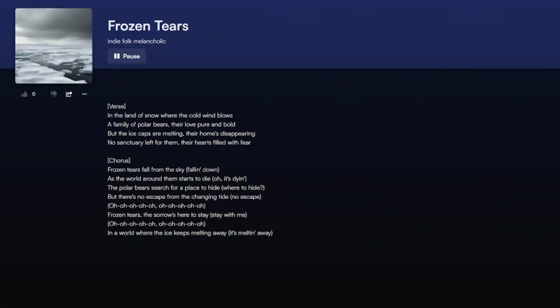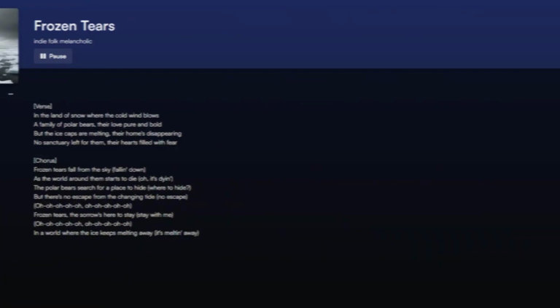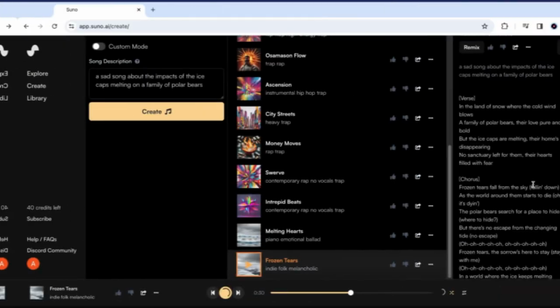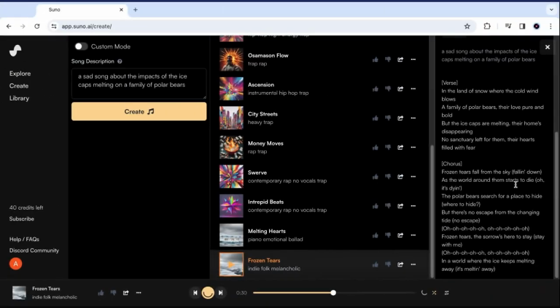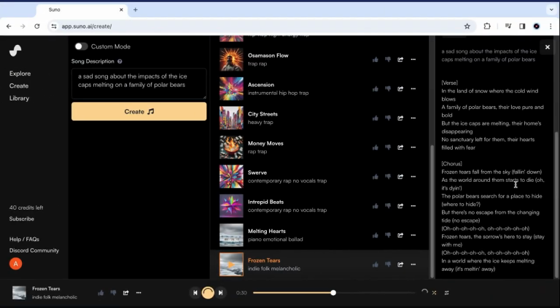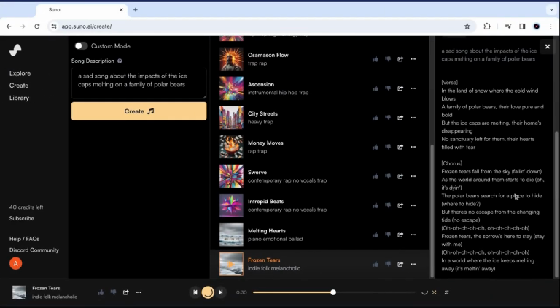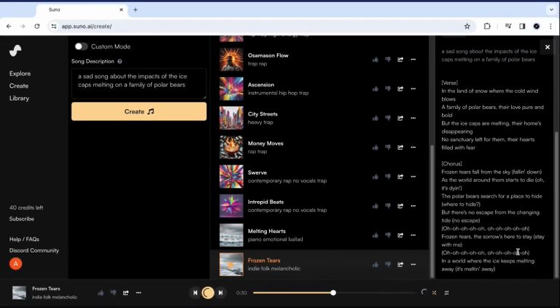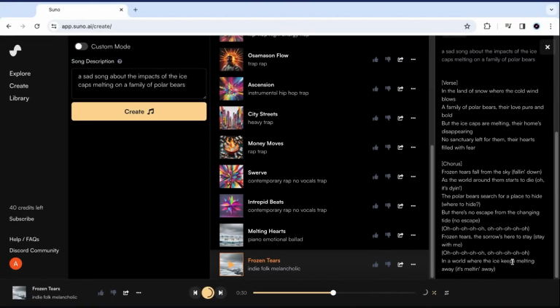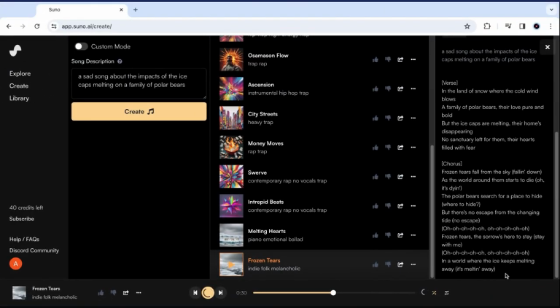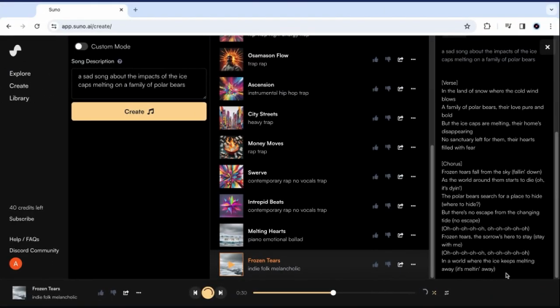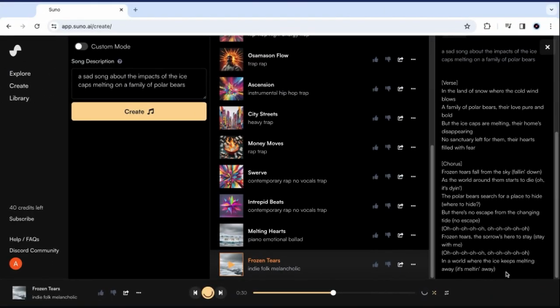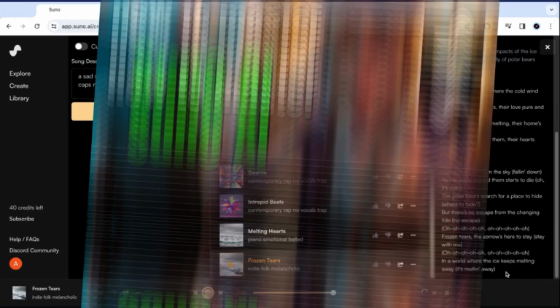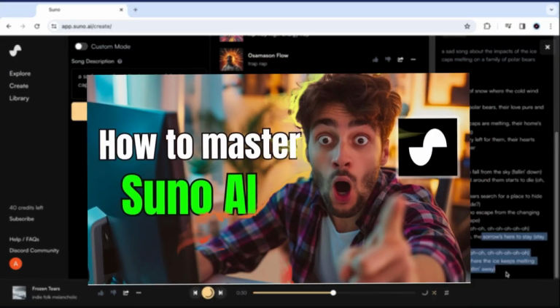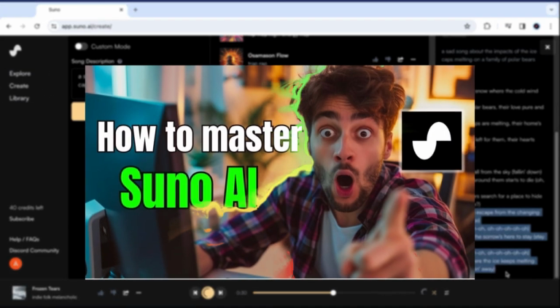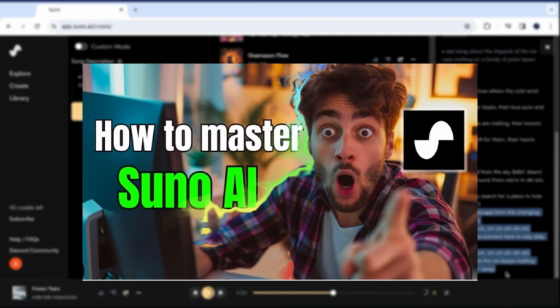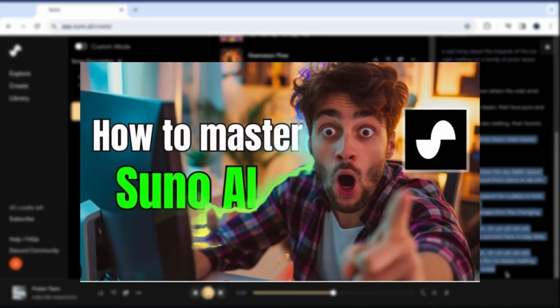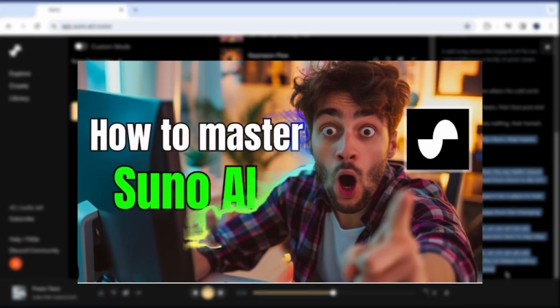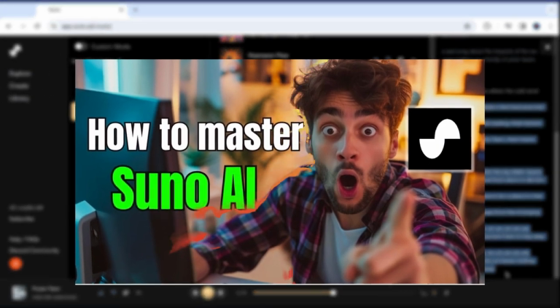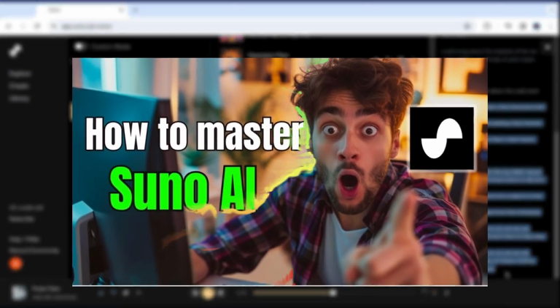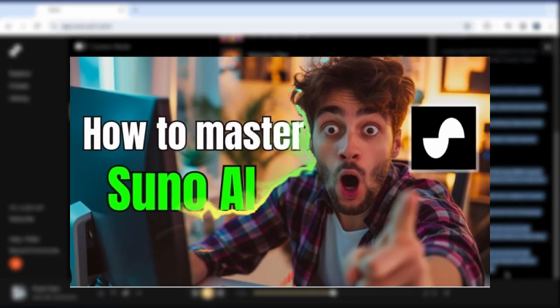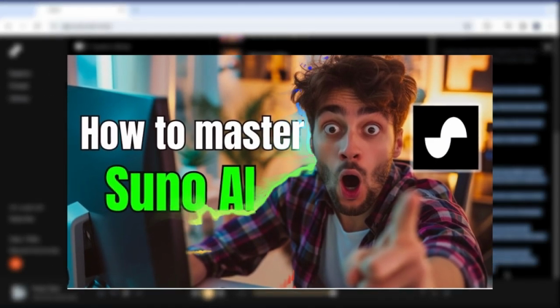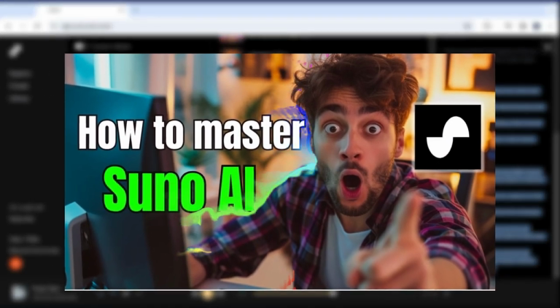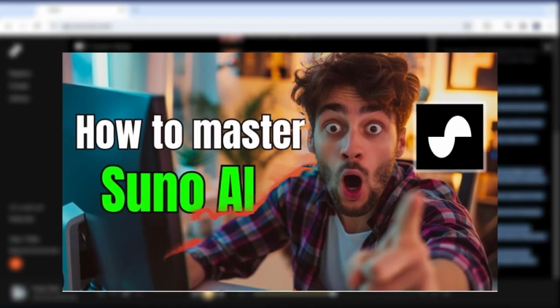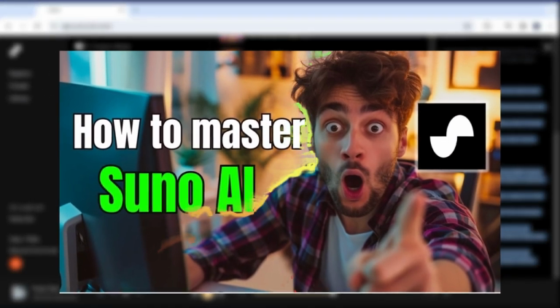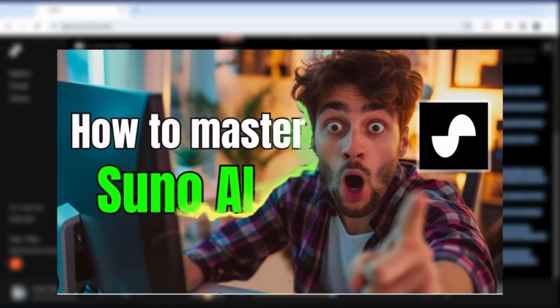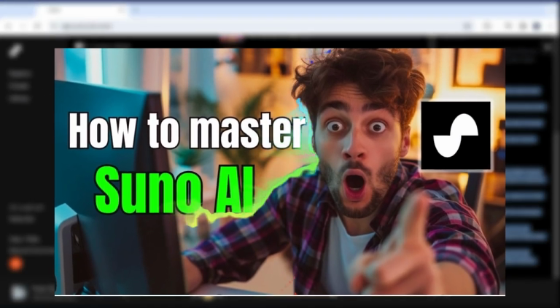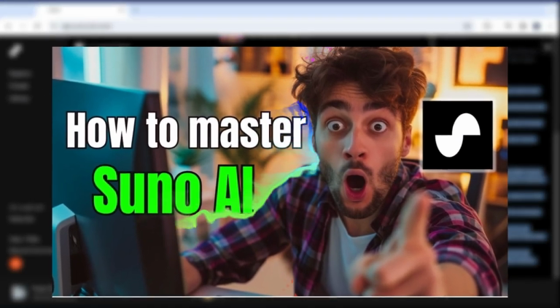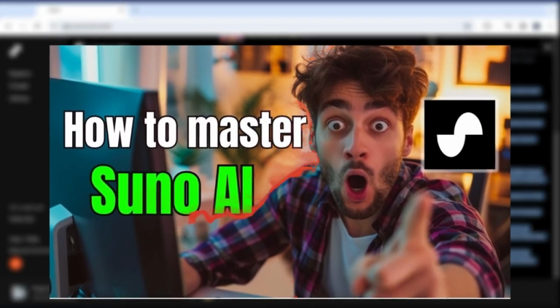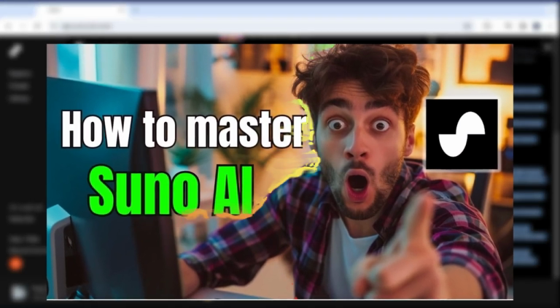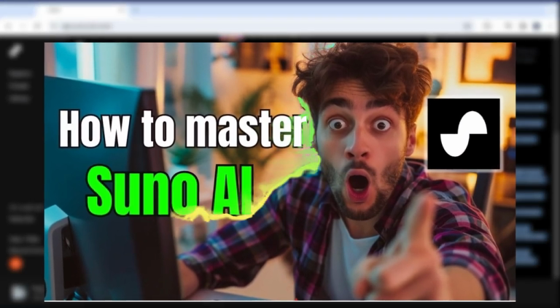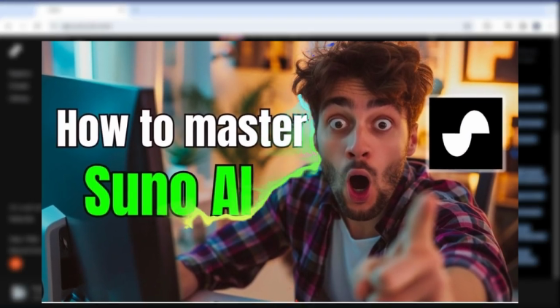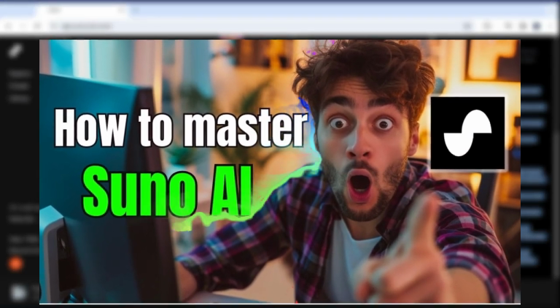If you're new to Suno, check out our jumpstart tutorial on the basics before diving into one of the tactics we'll cover.